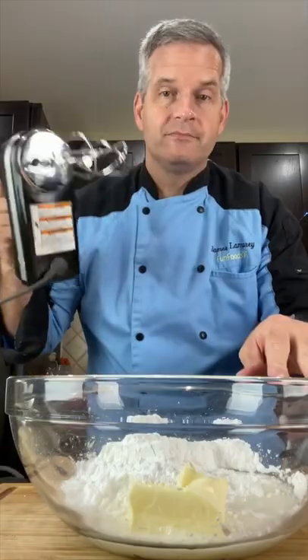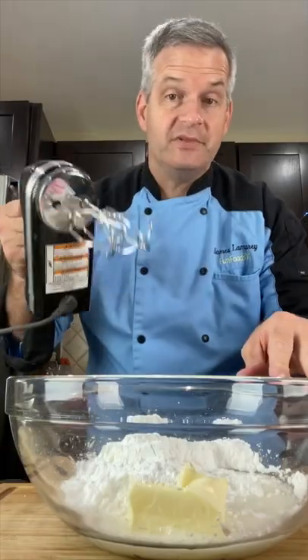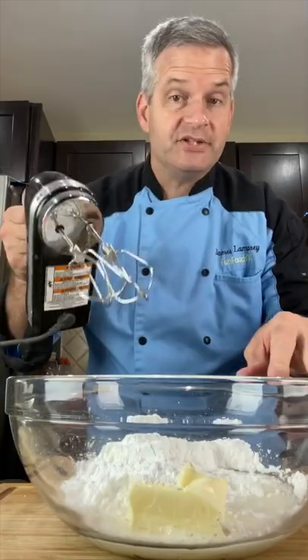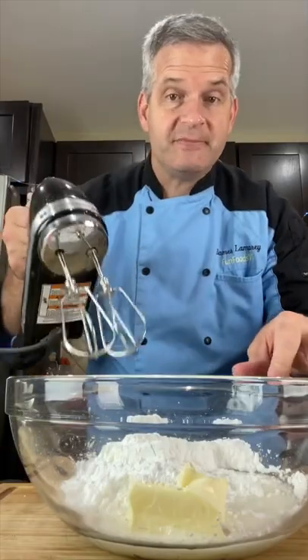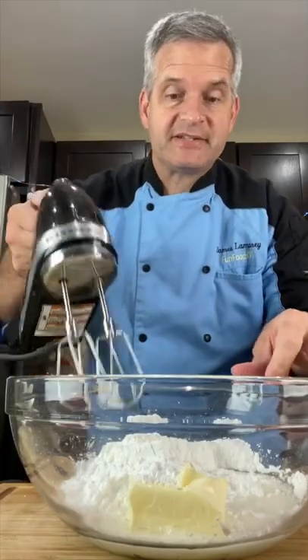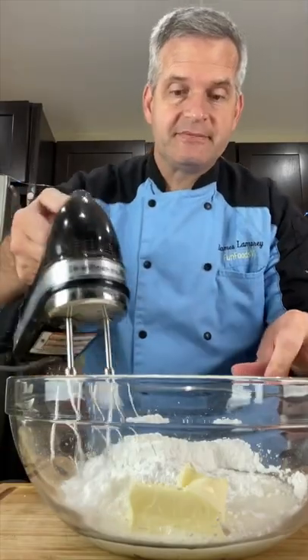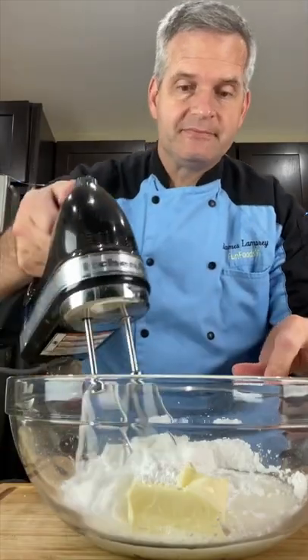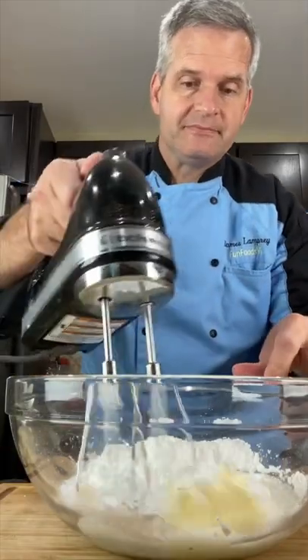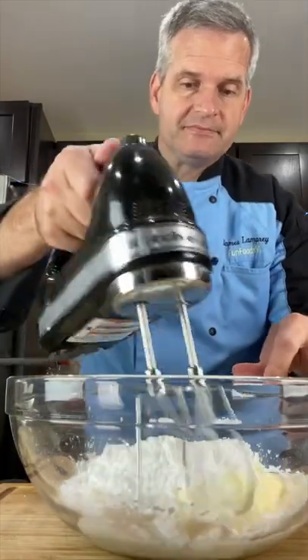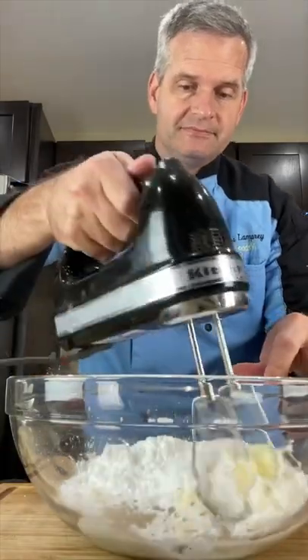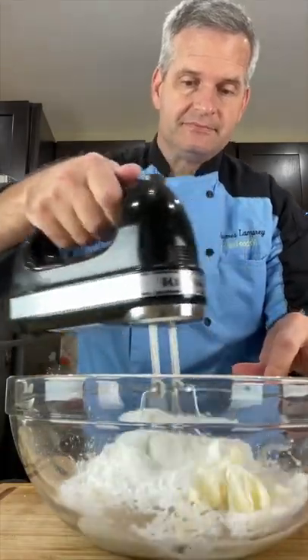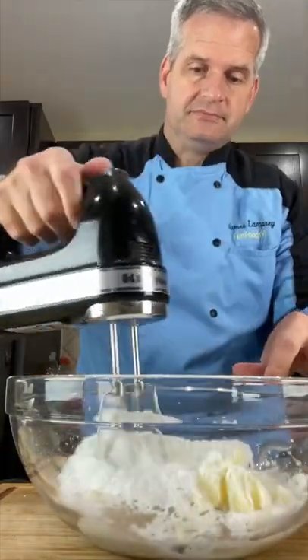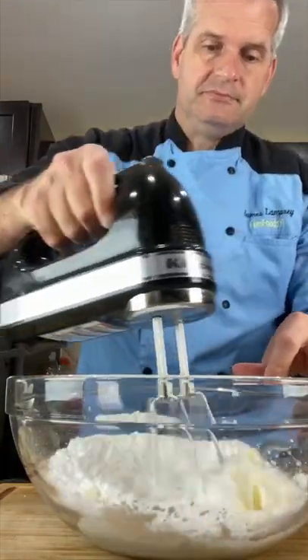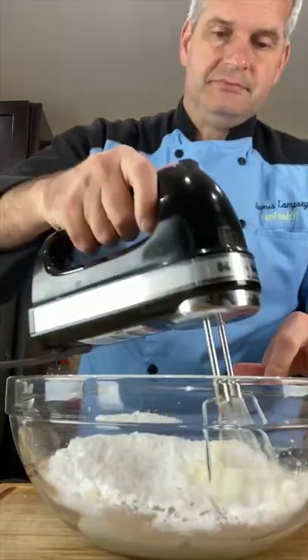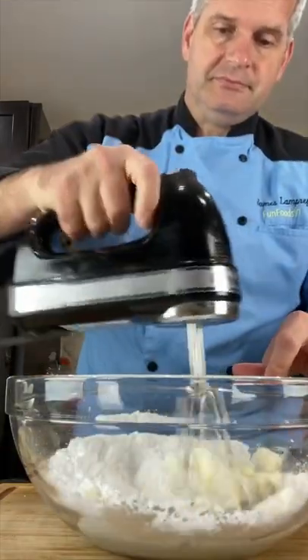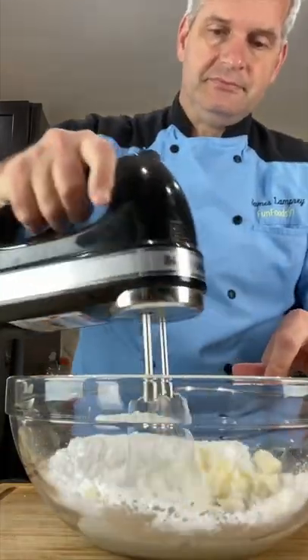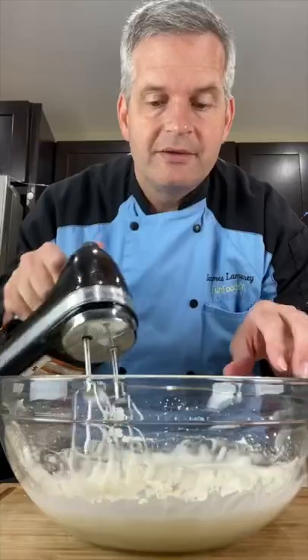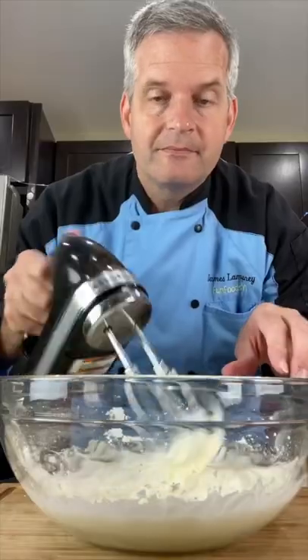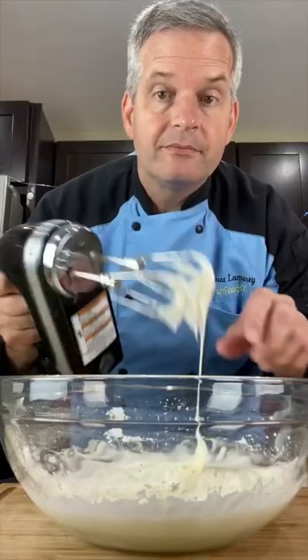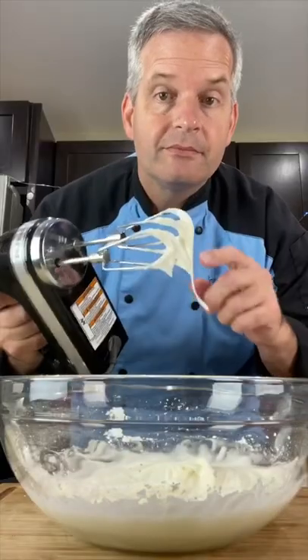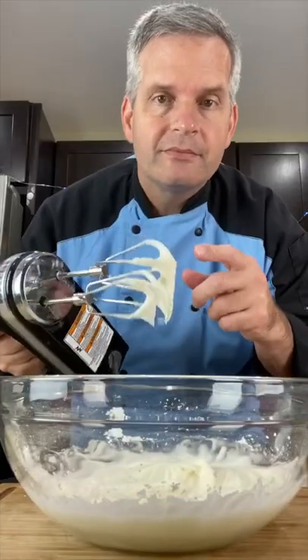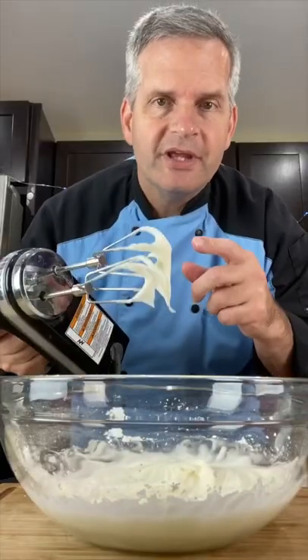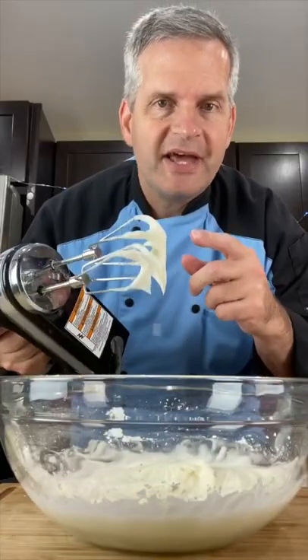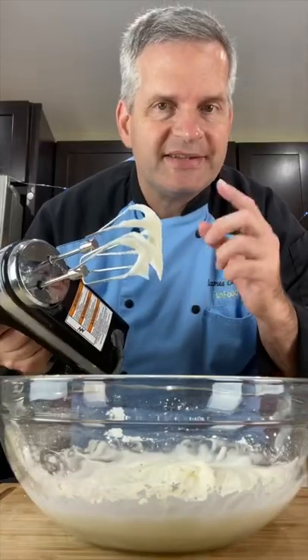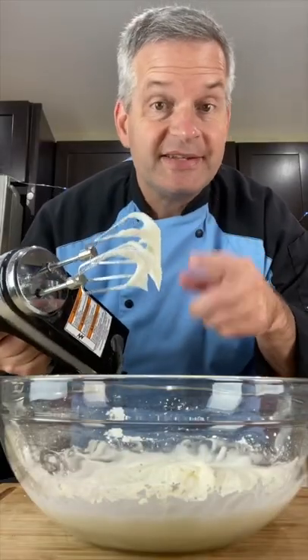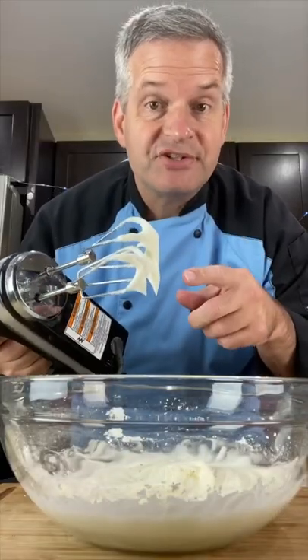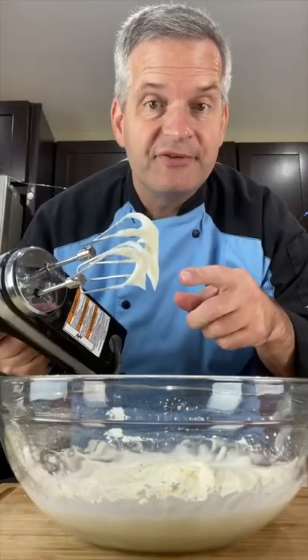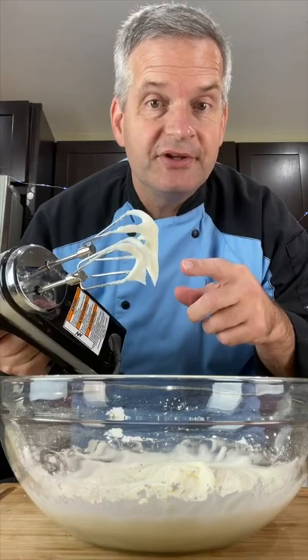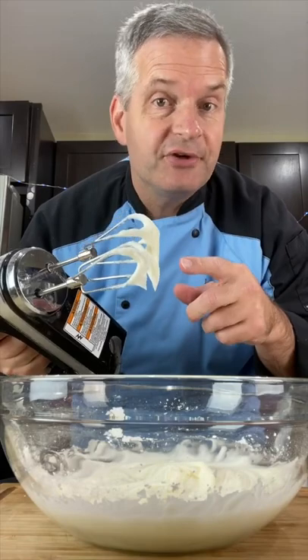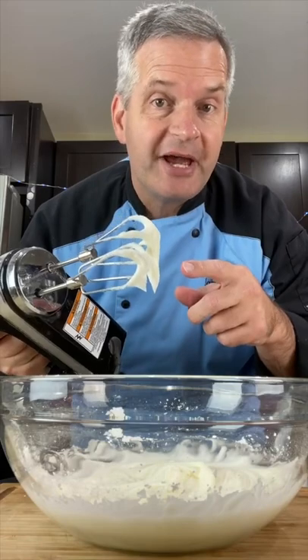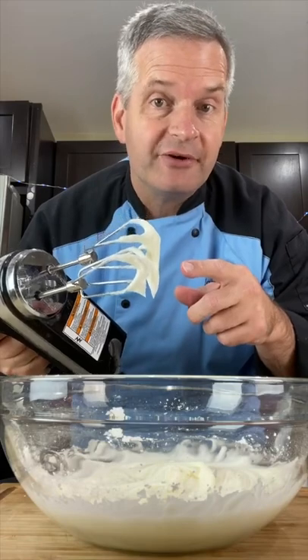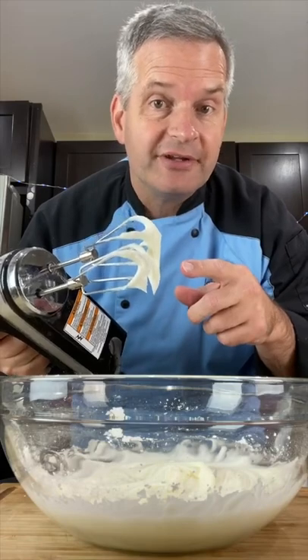Then just mix. And that's it — that's your filling for your macarons.